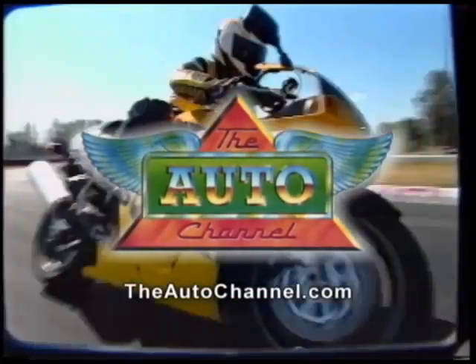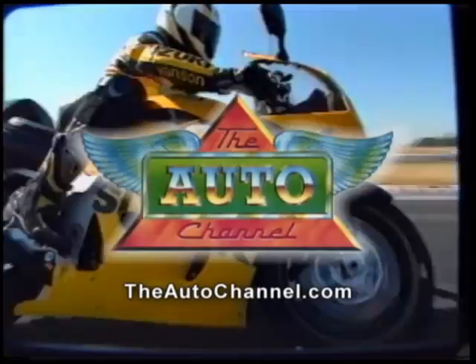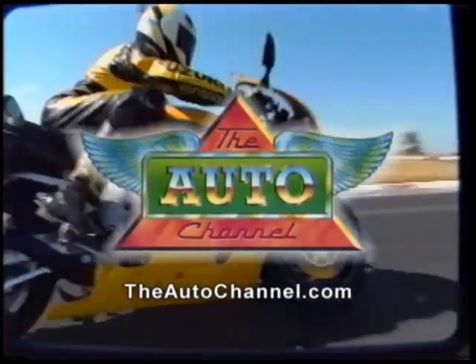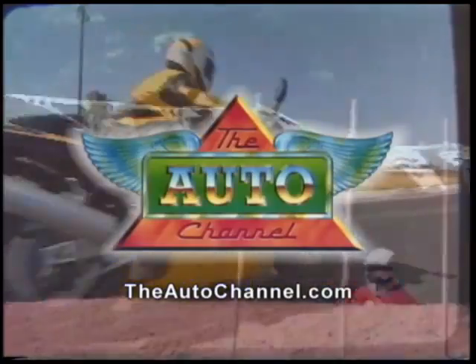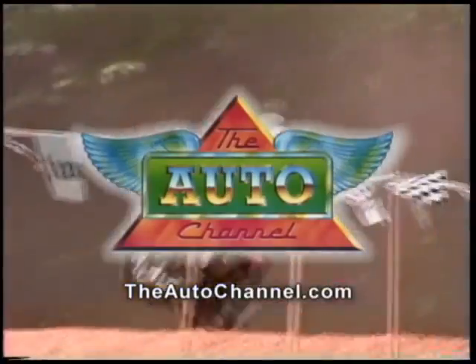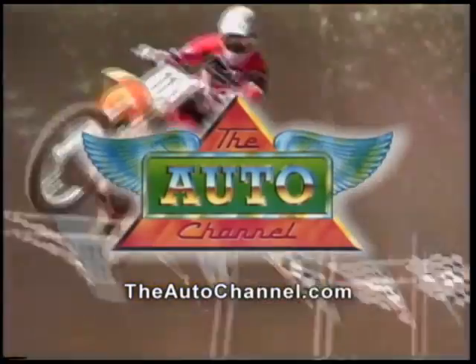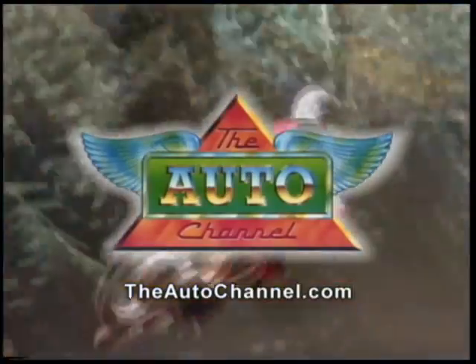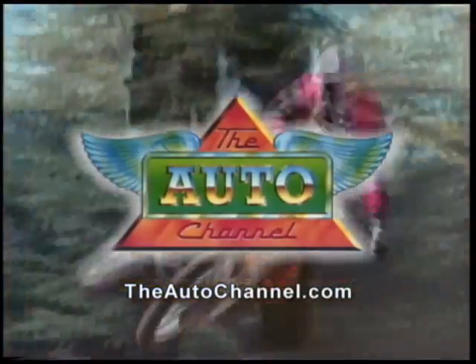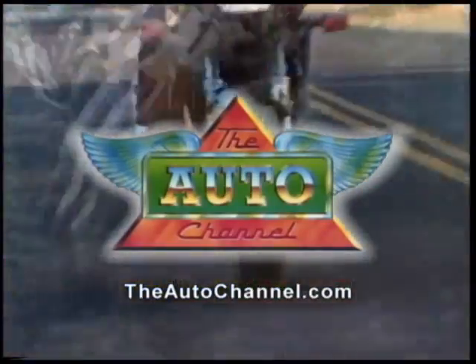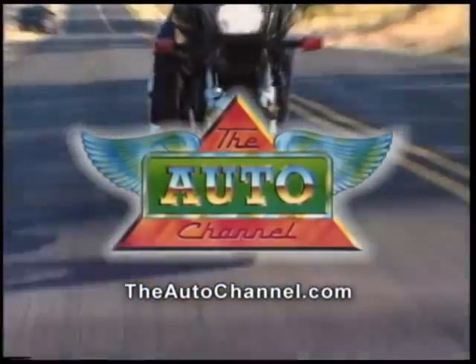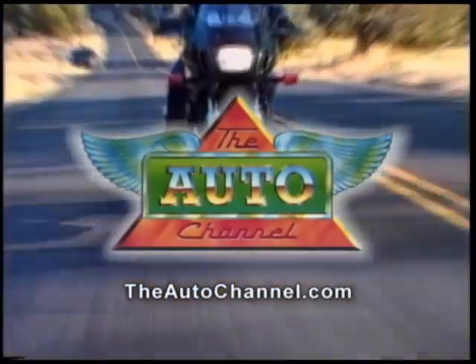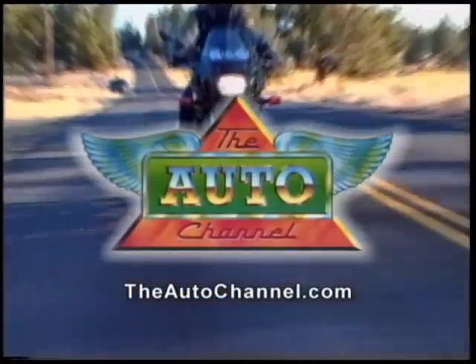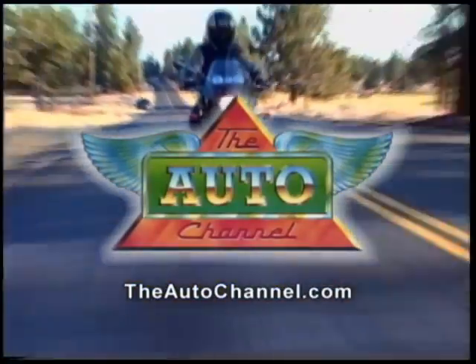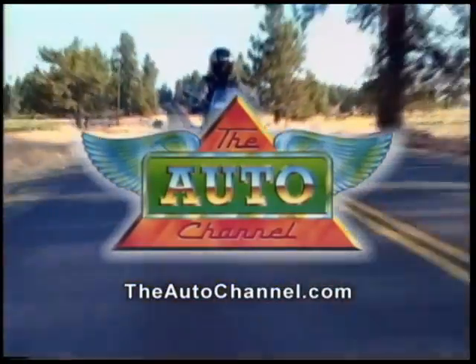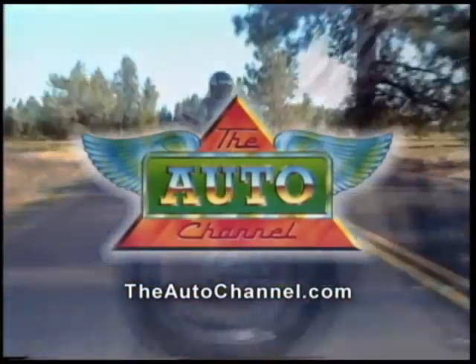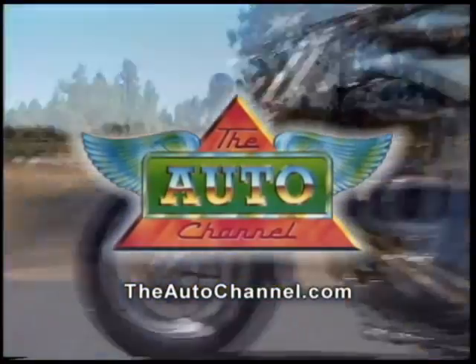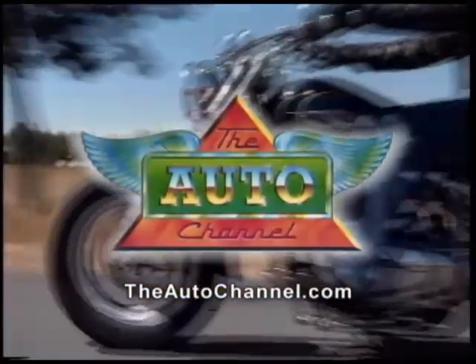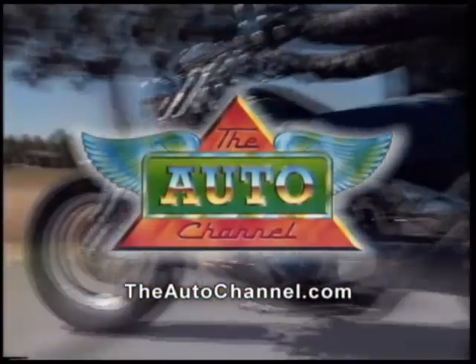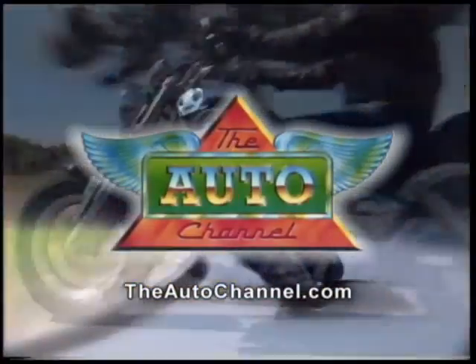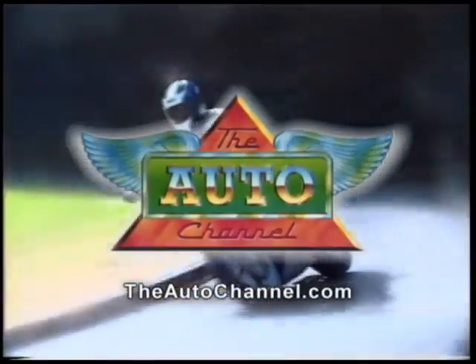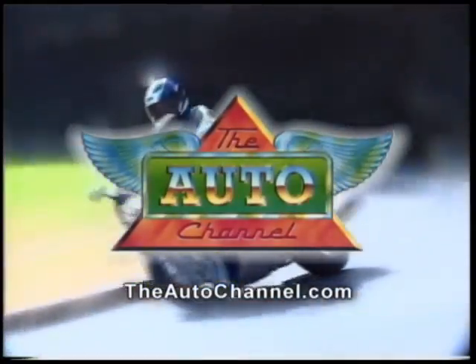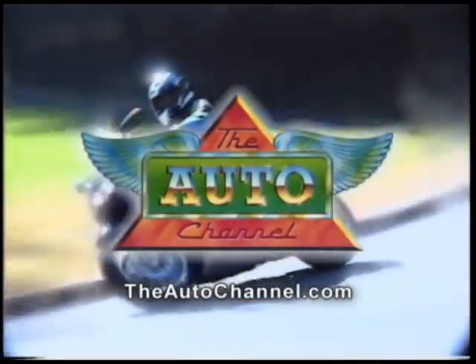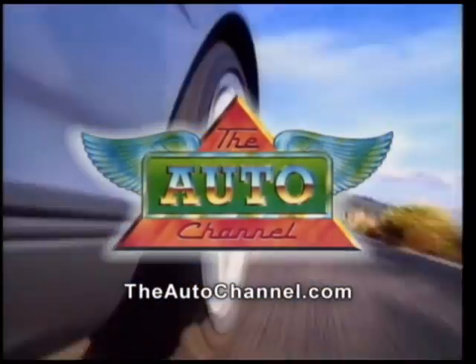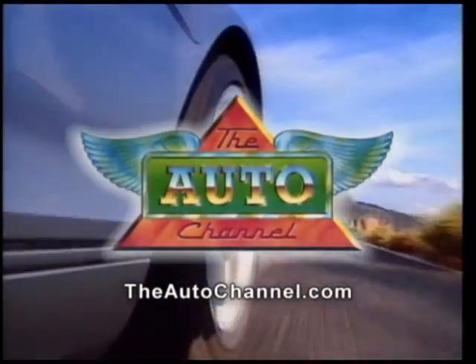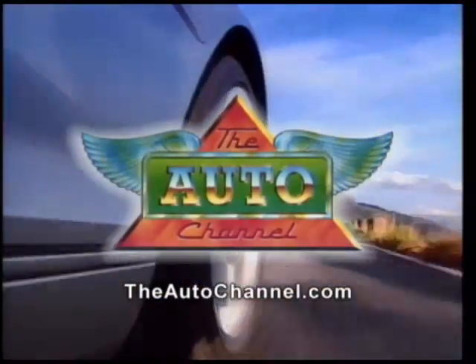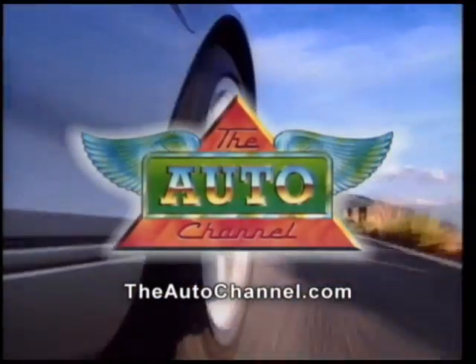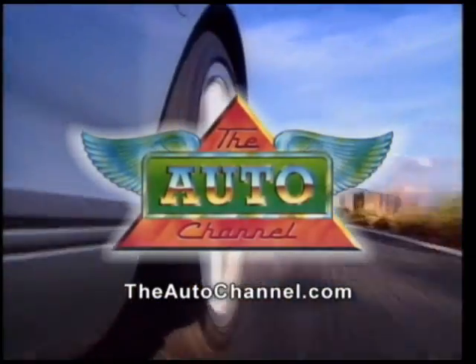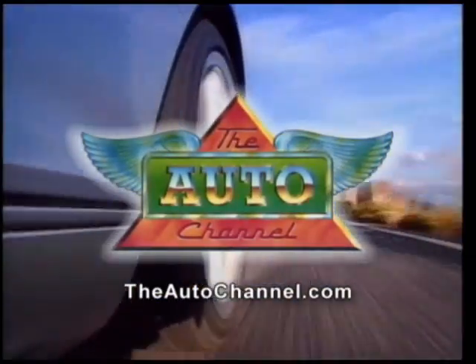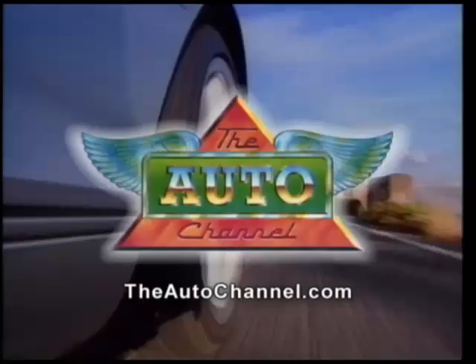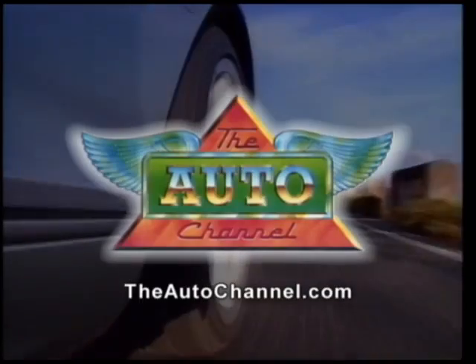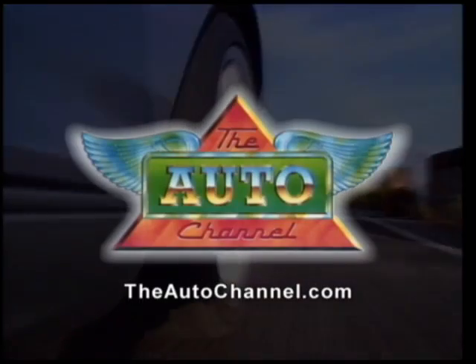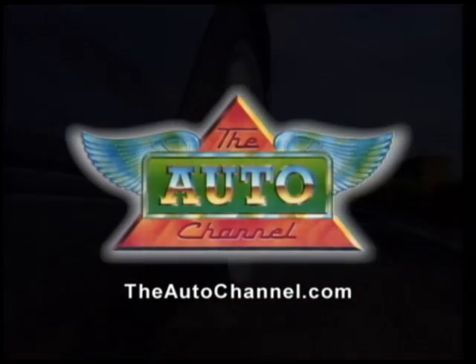The internet's most complete and comprehensive automotive information resource.